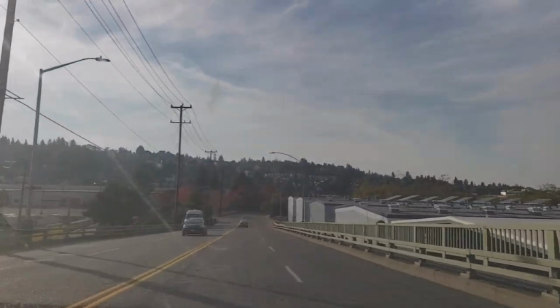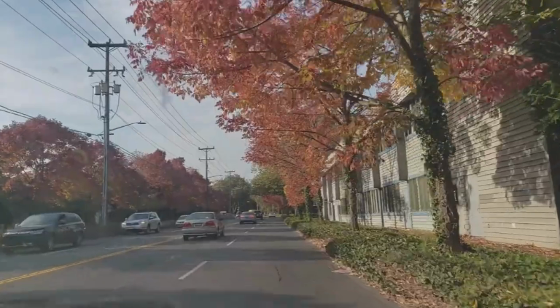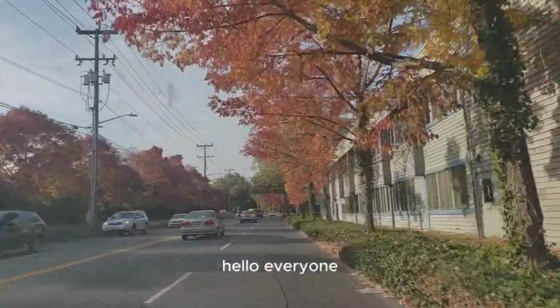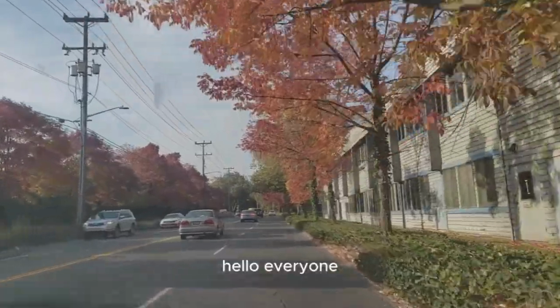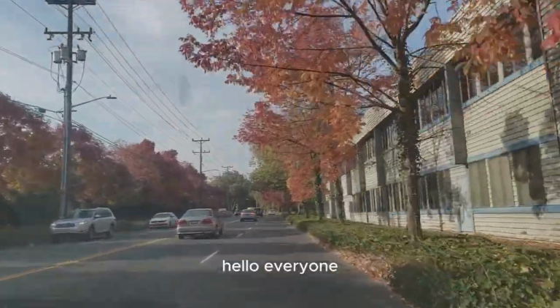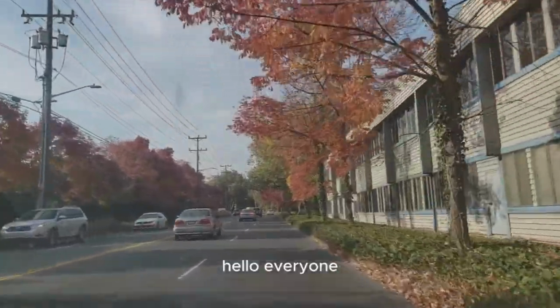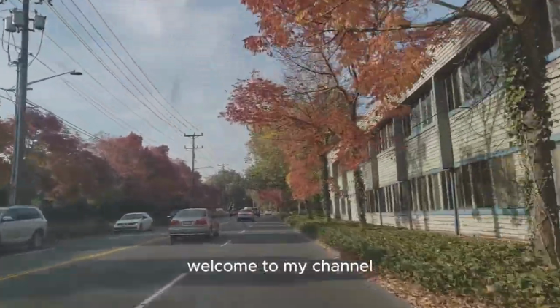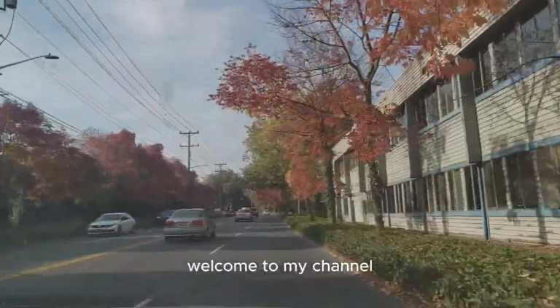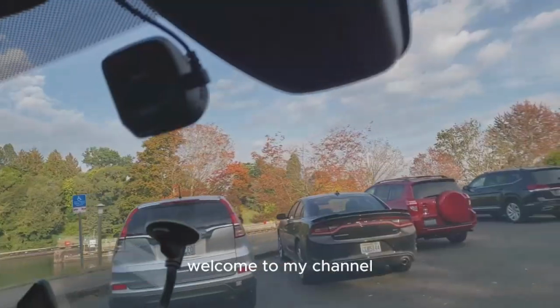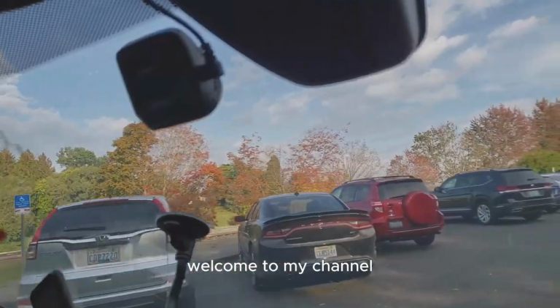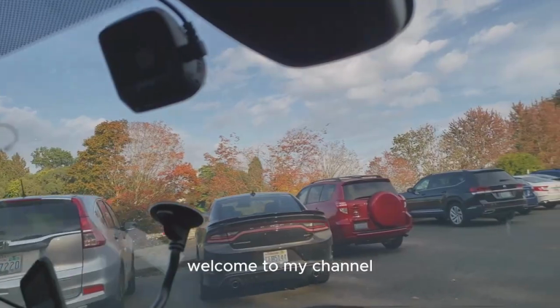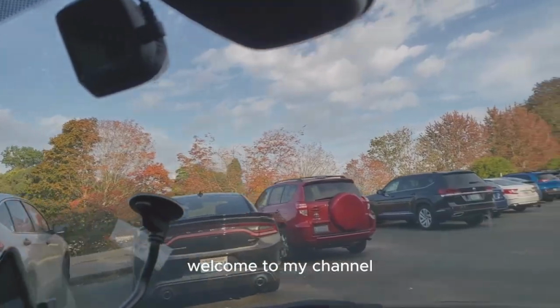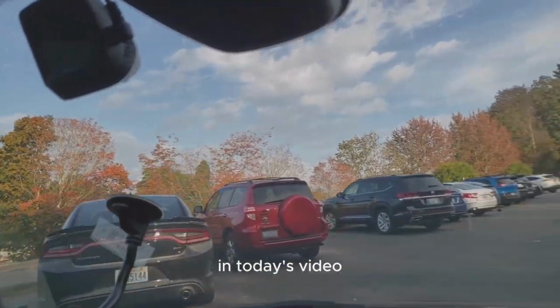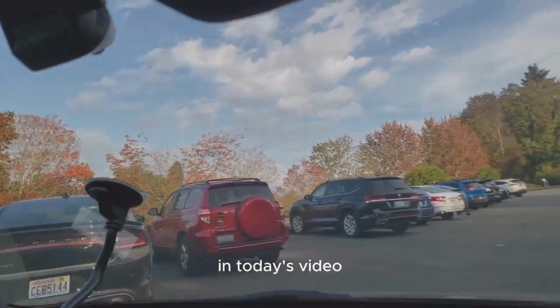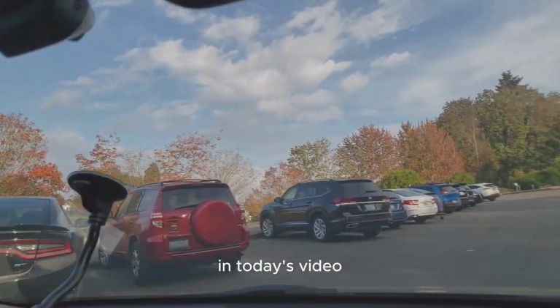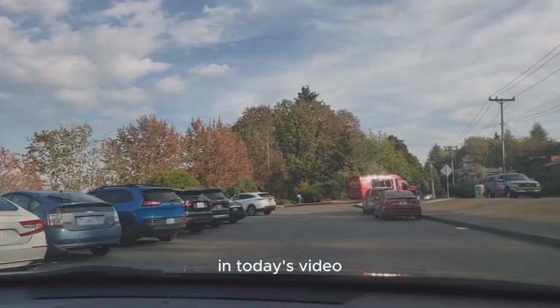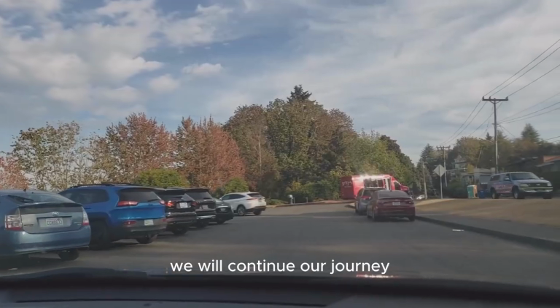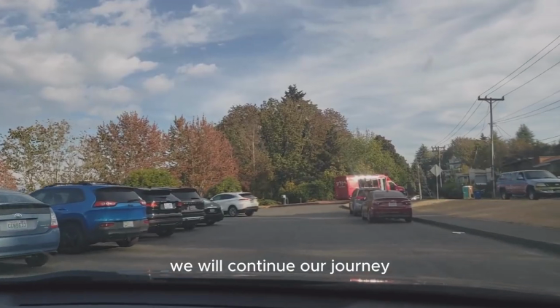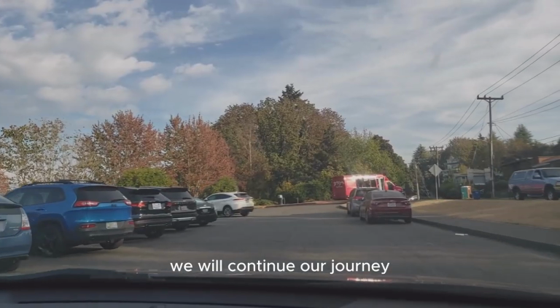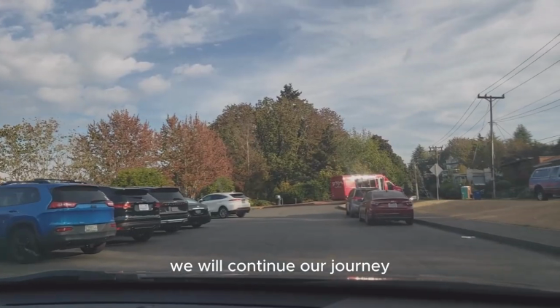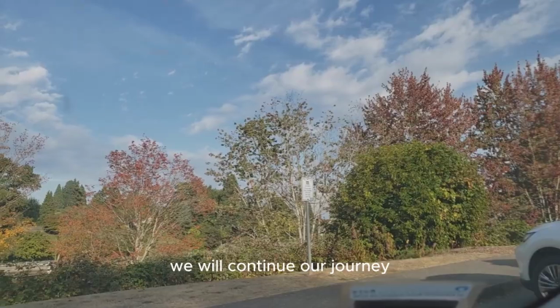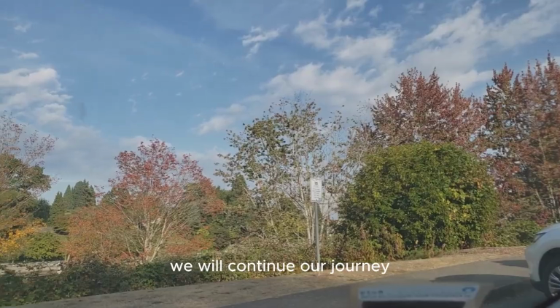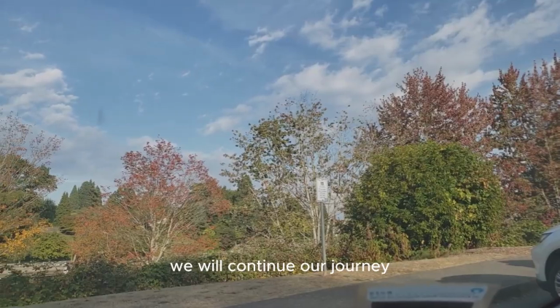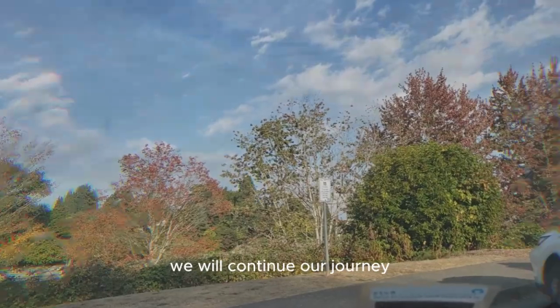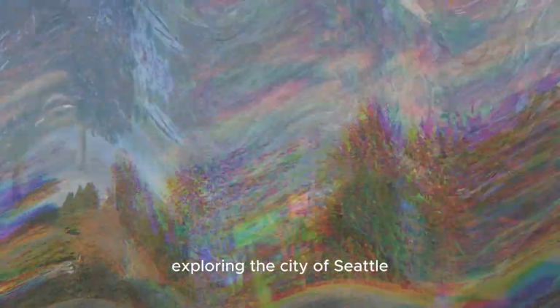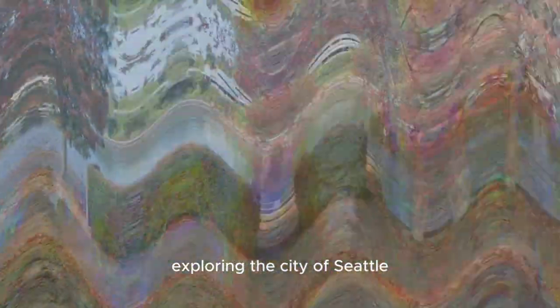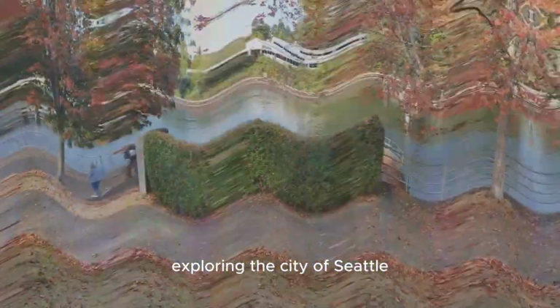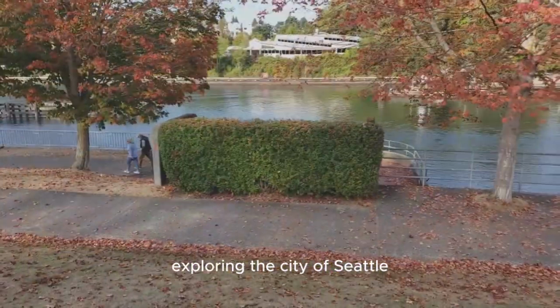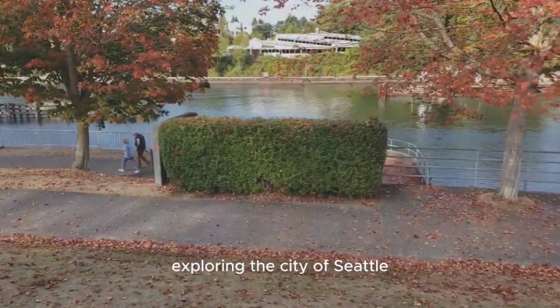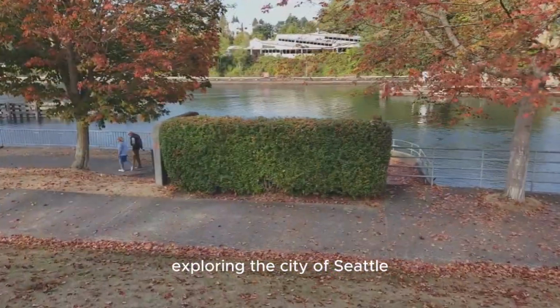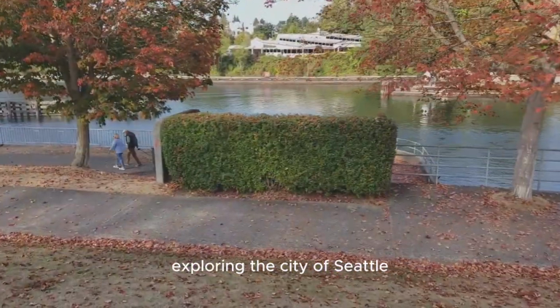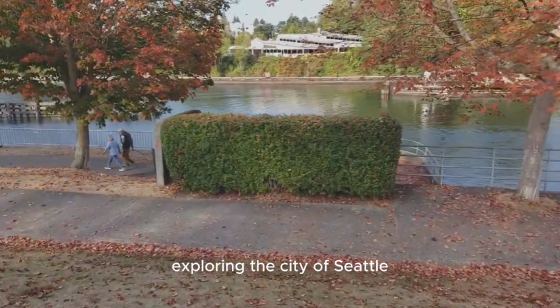Hello everyone, welcome to my channel. In today's video we will continue our journey exploring the city of Seattle.